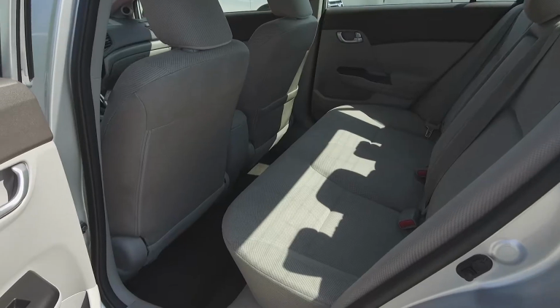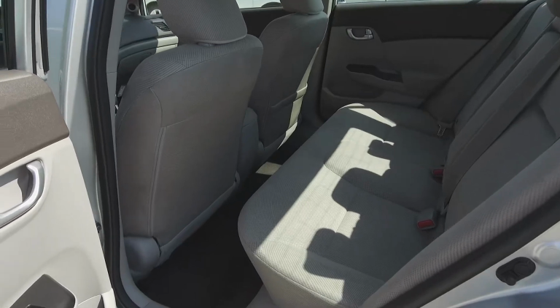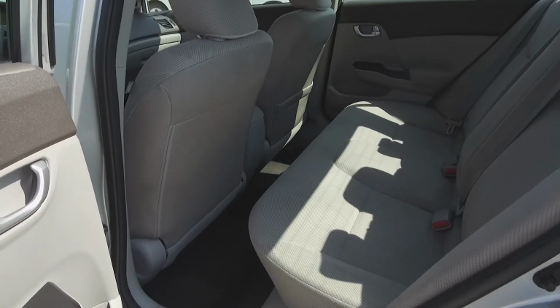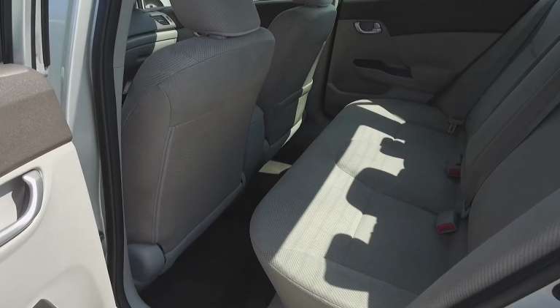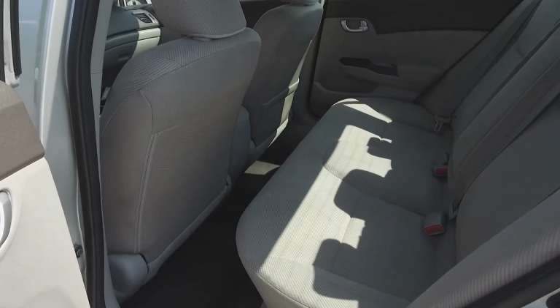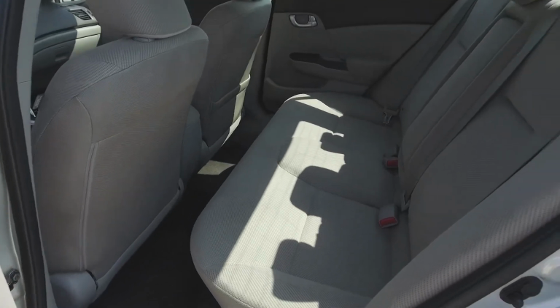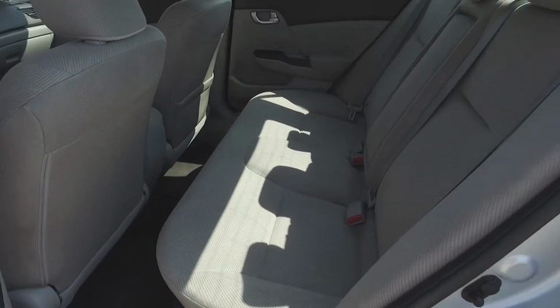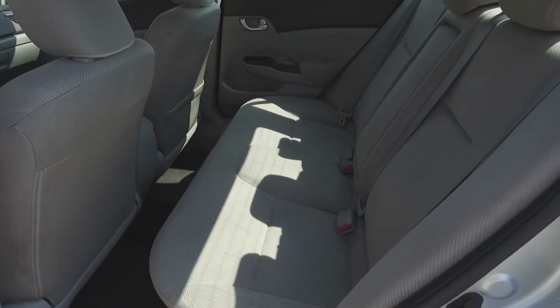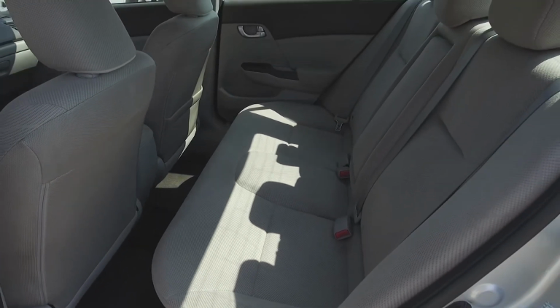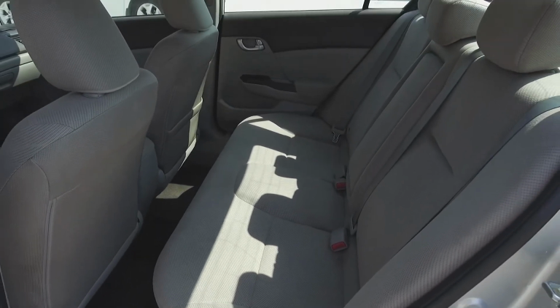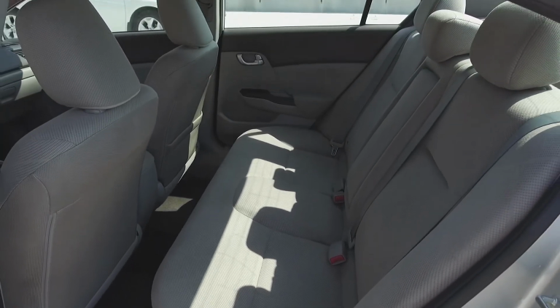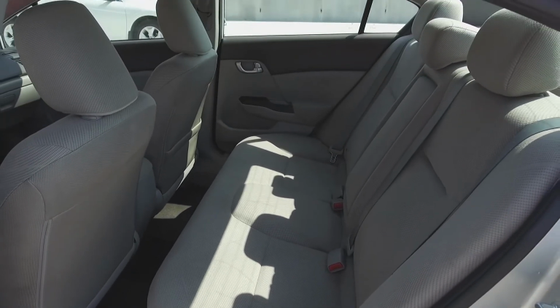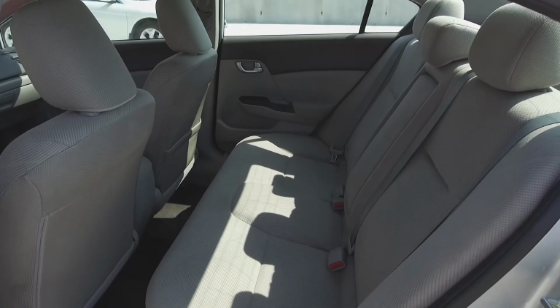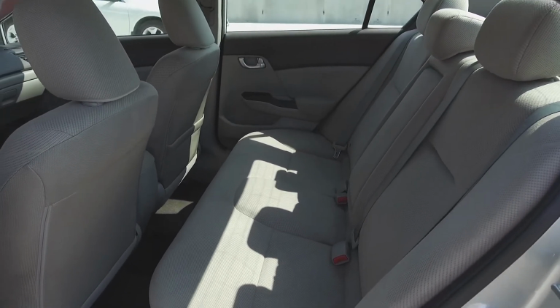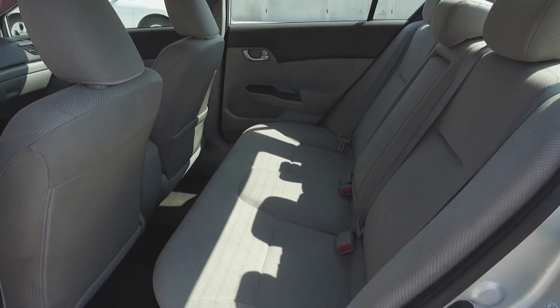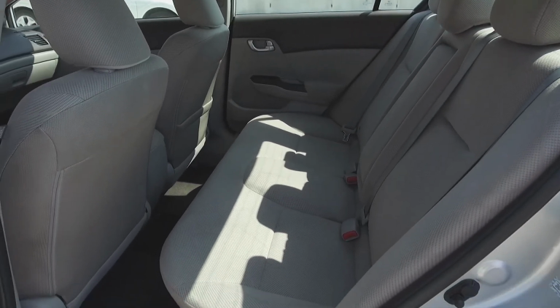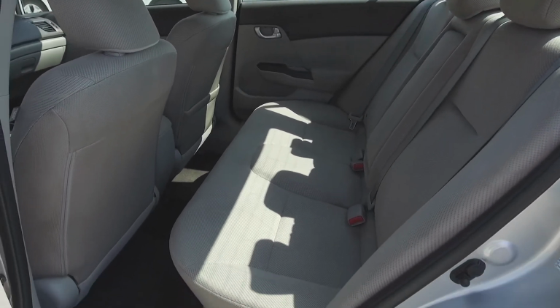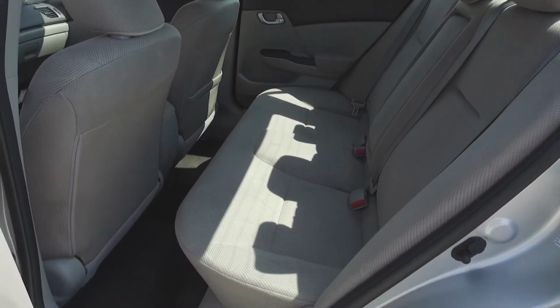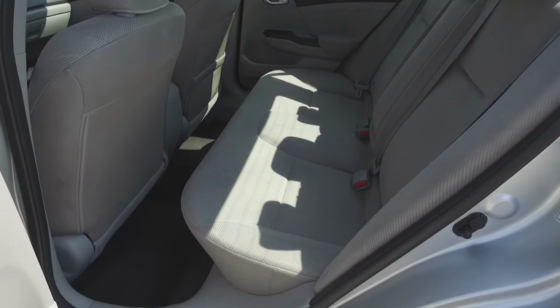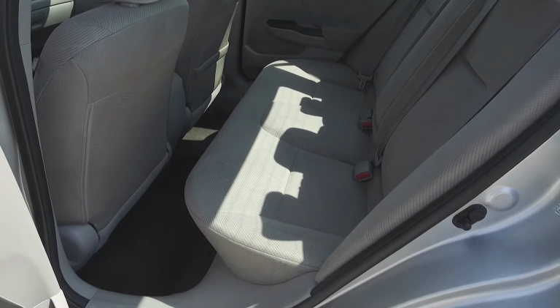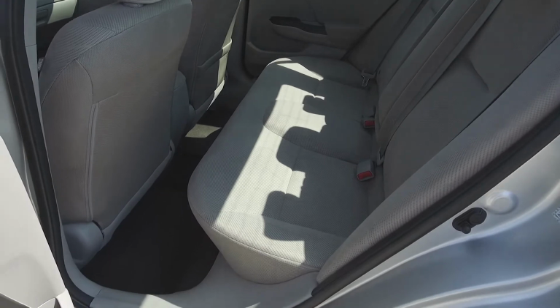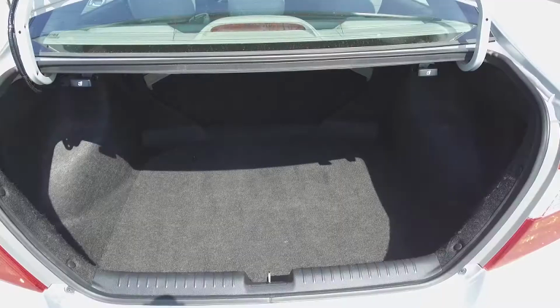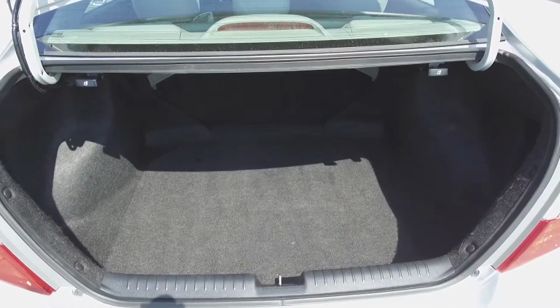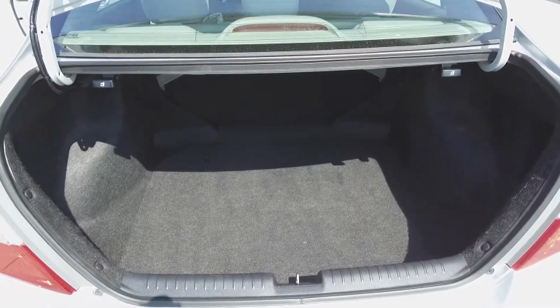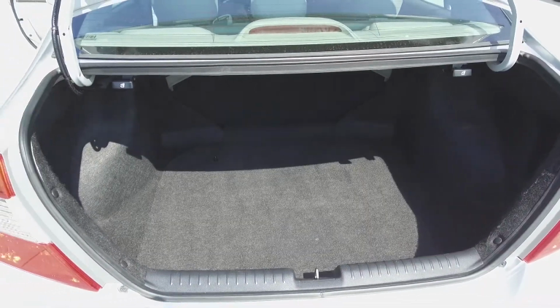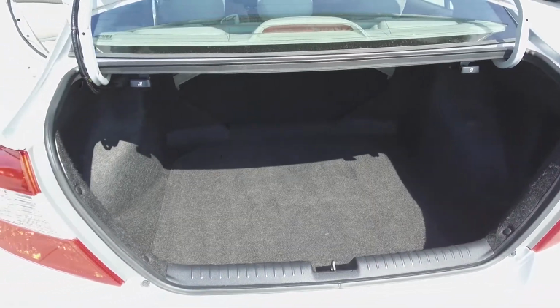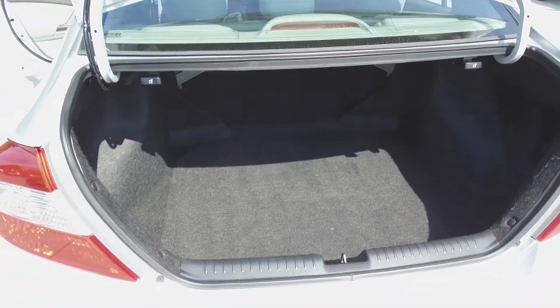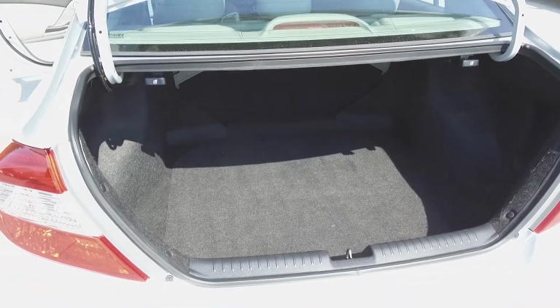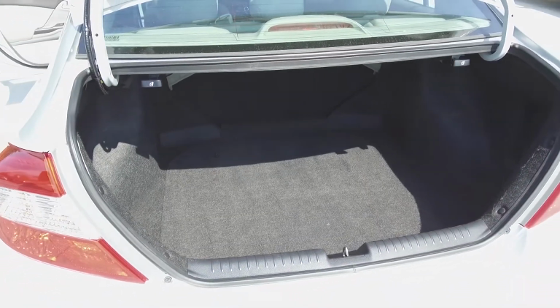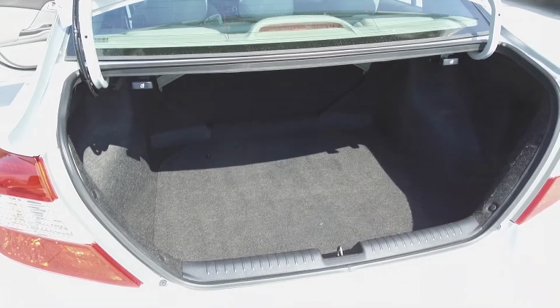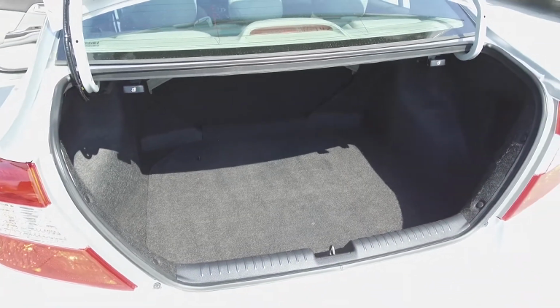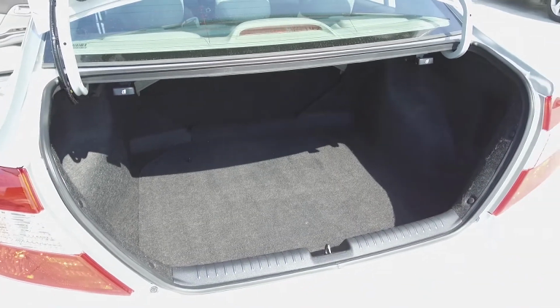Moving on back, we've got seating for three, and the seats fold down for extra storage space, and in the very back, we've got a spacious trunk.